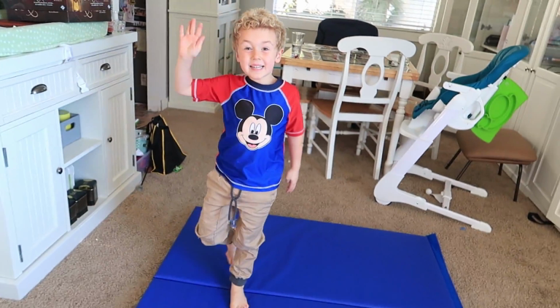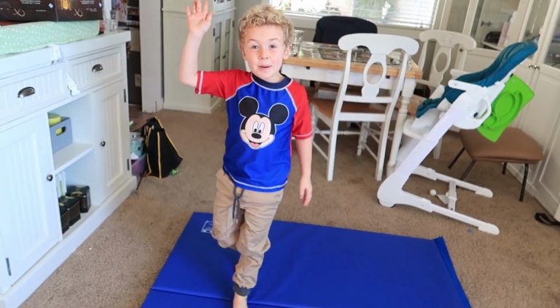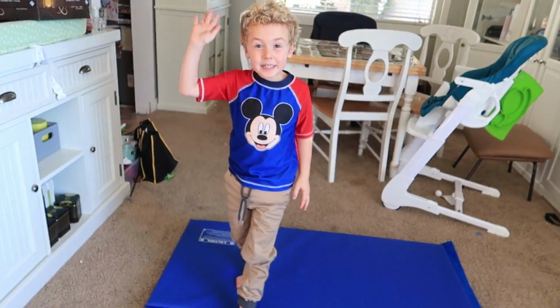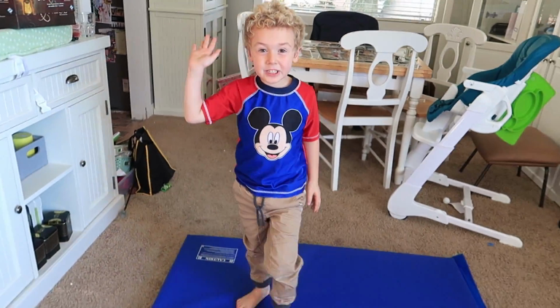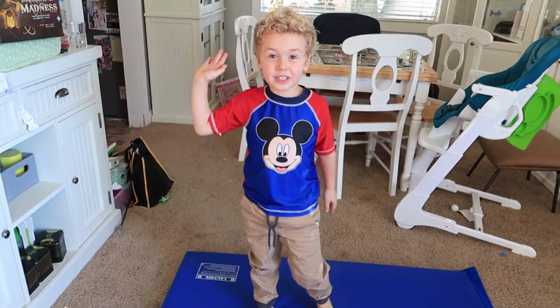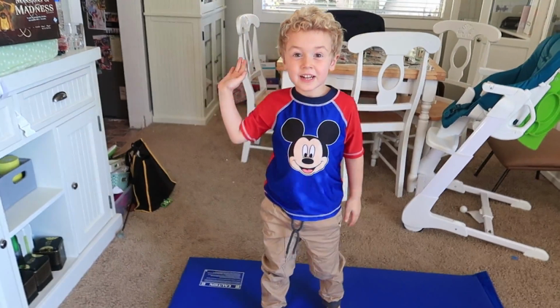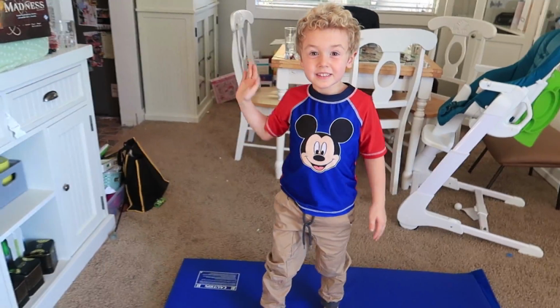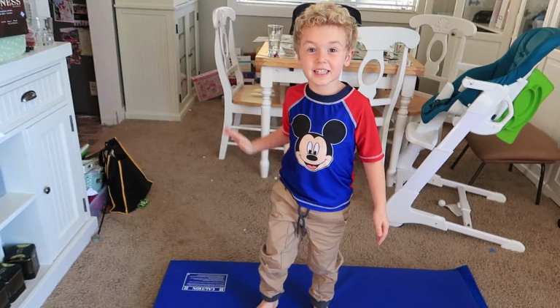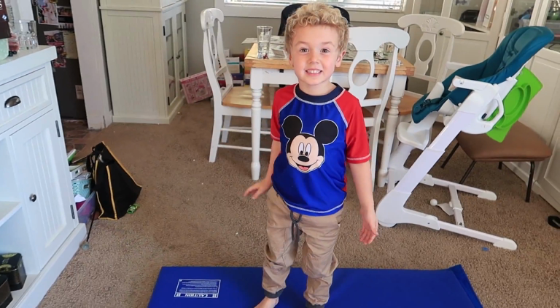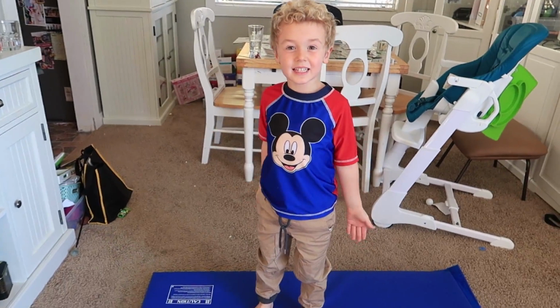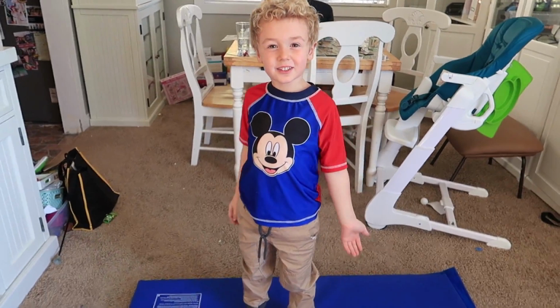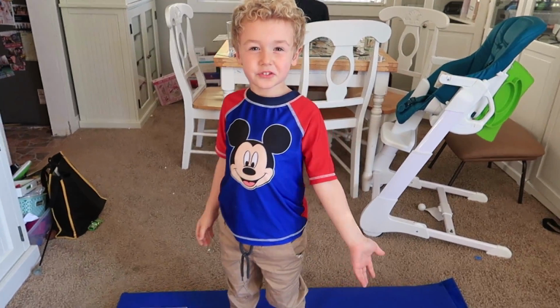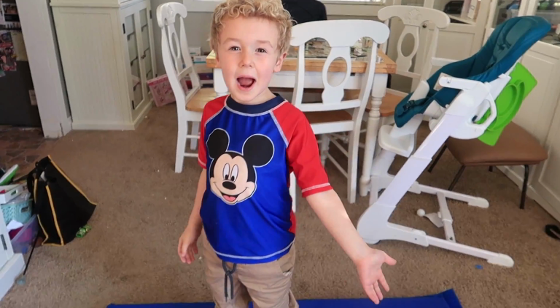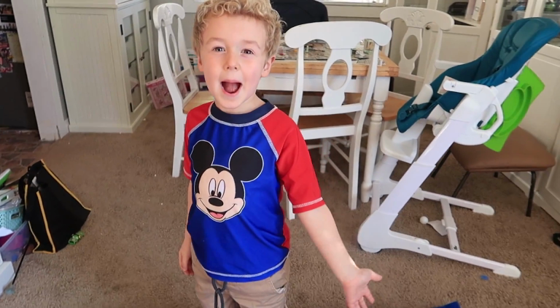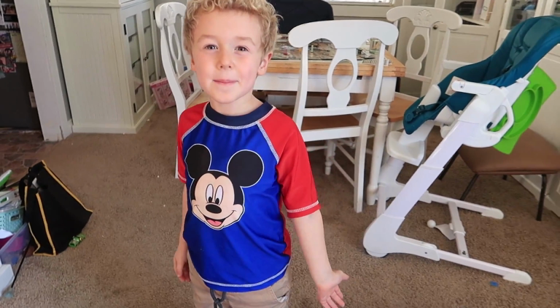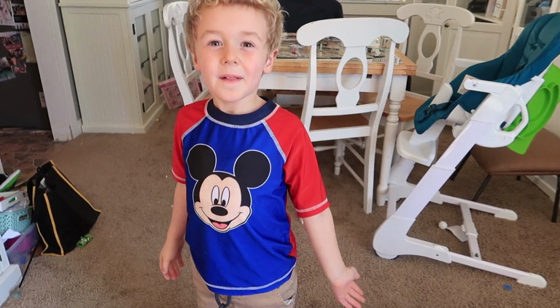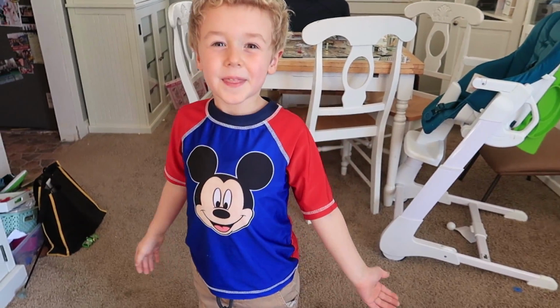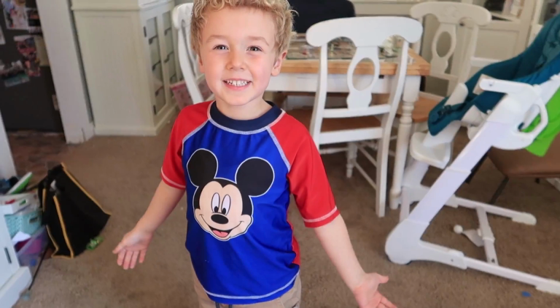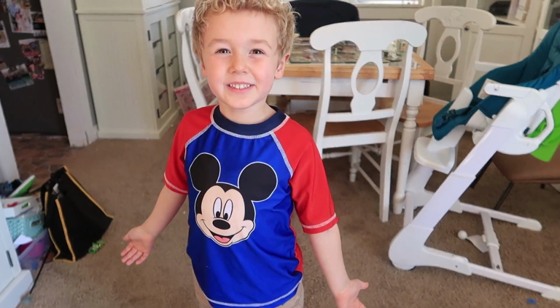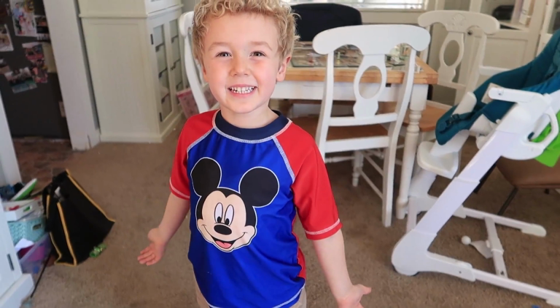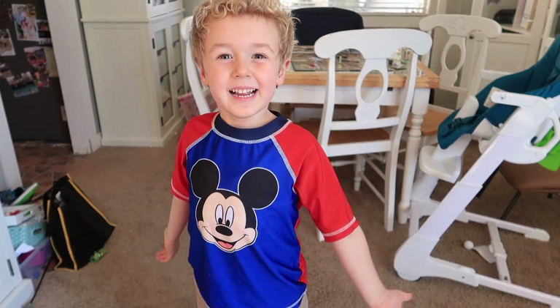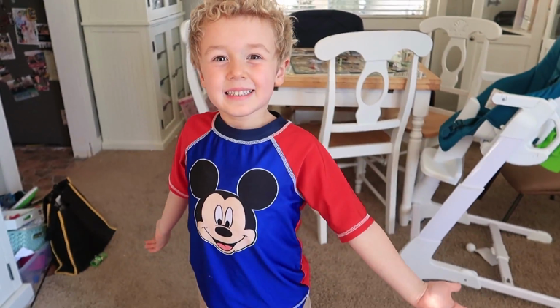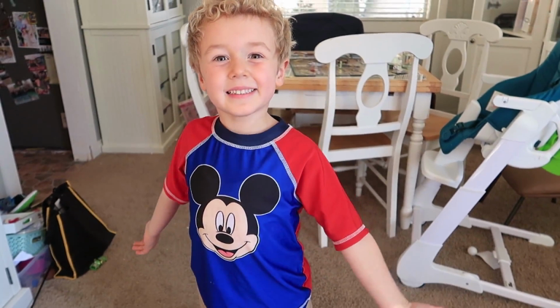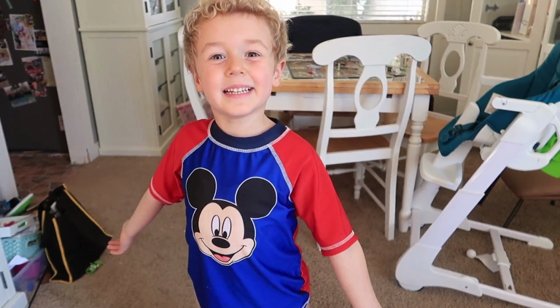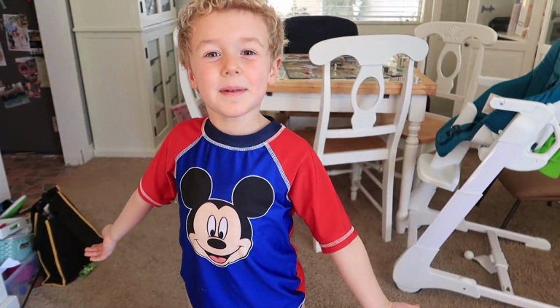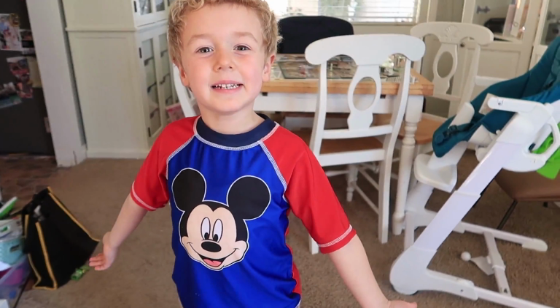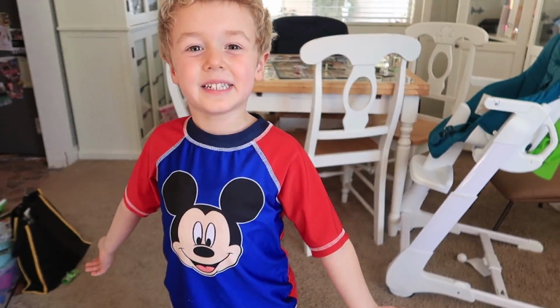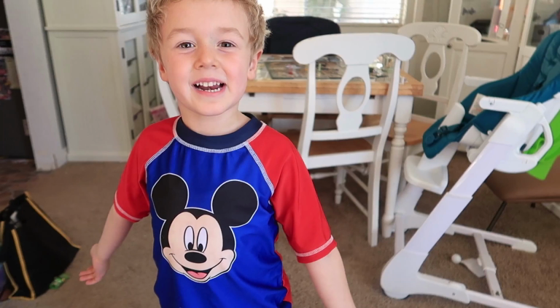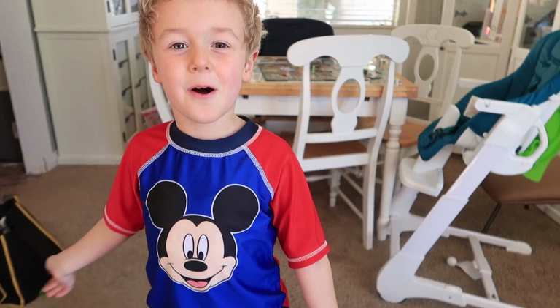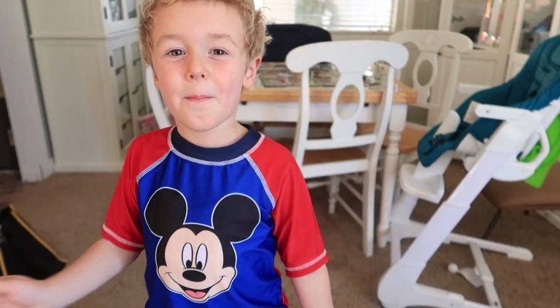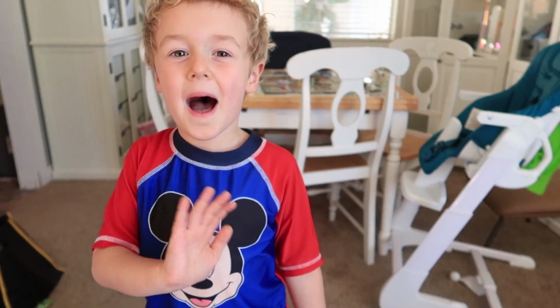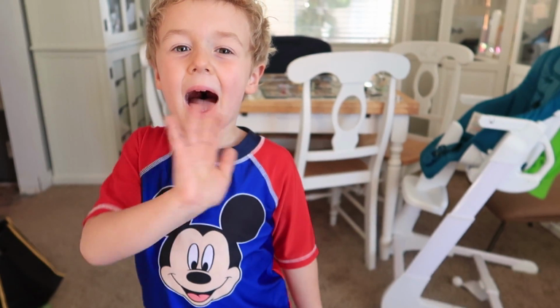Make sure to subscribe. Thank you for watching my channel. Bye.